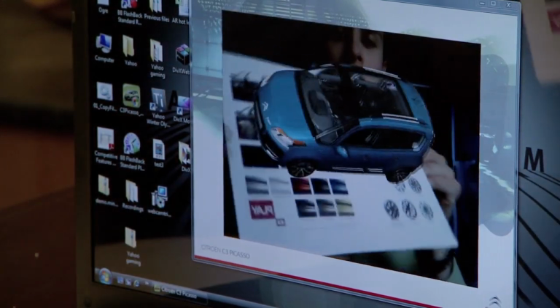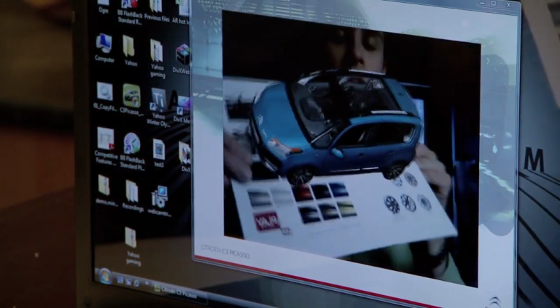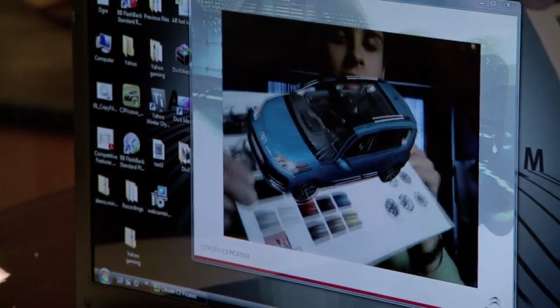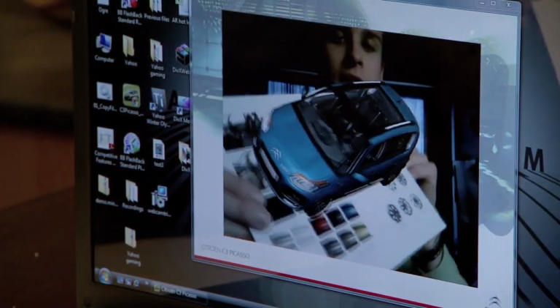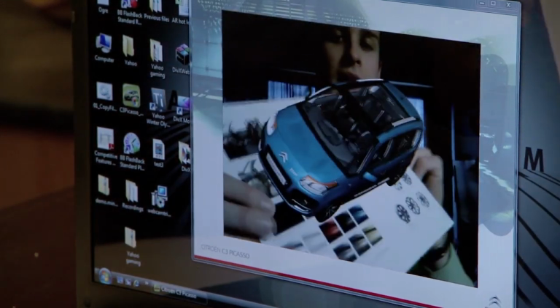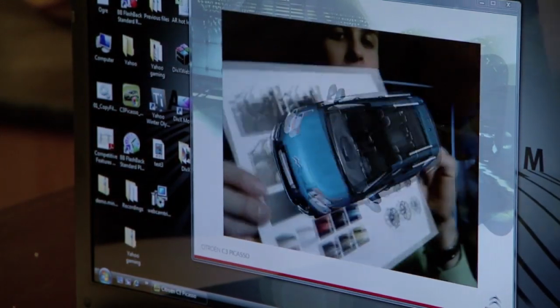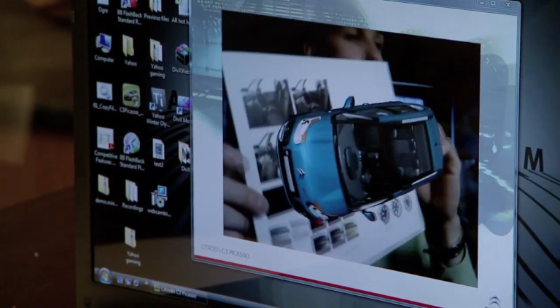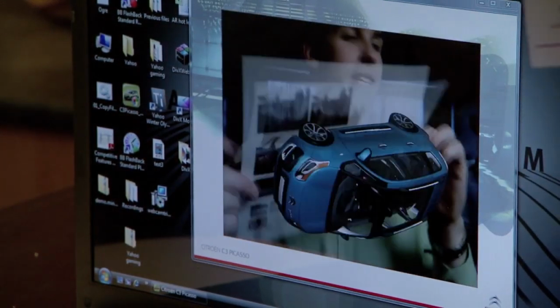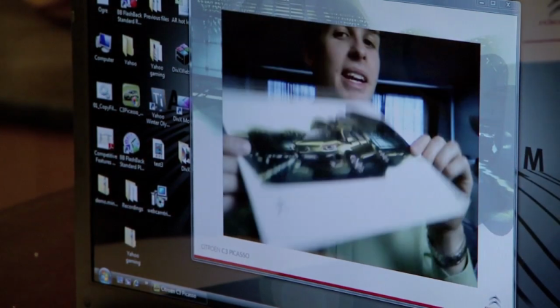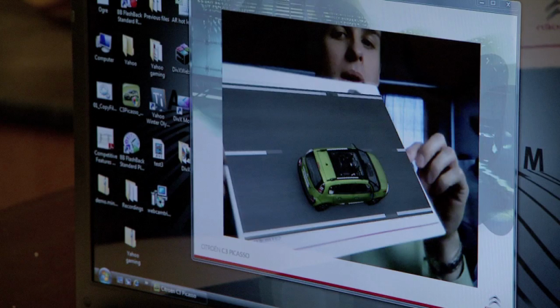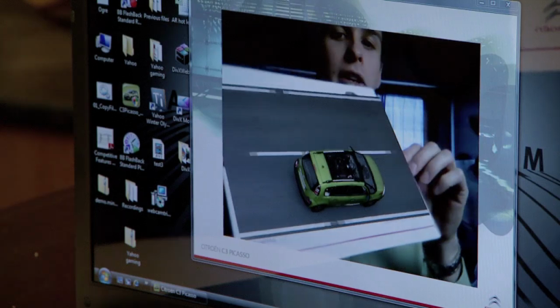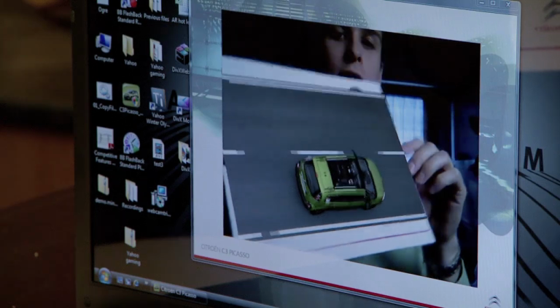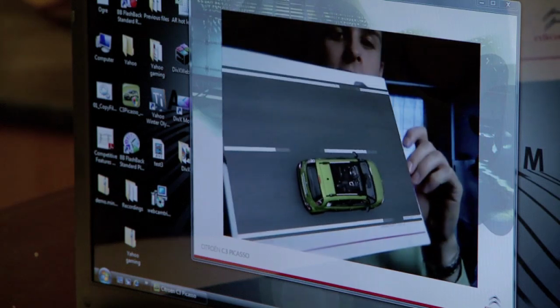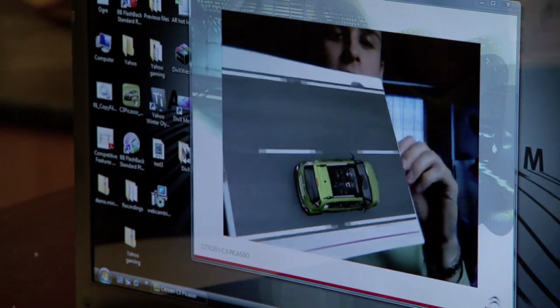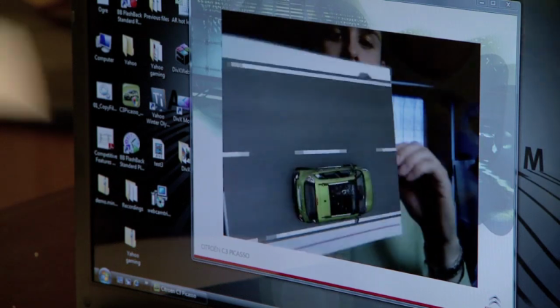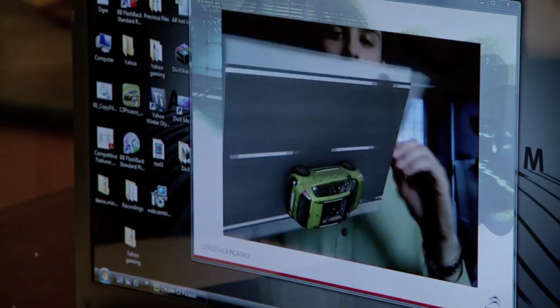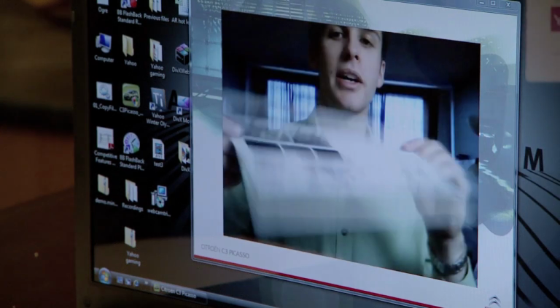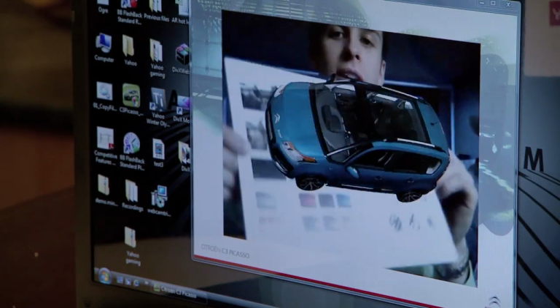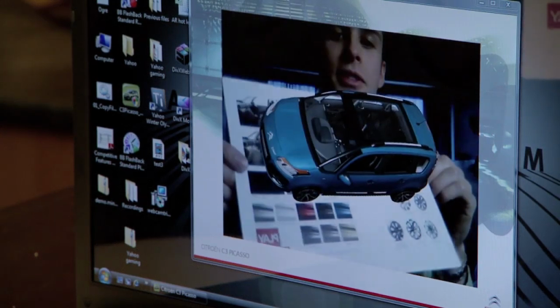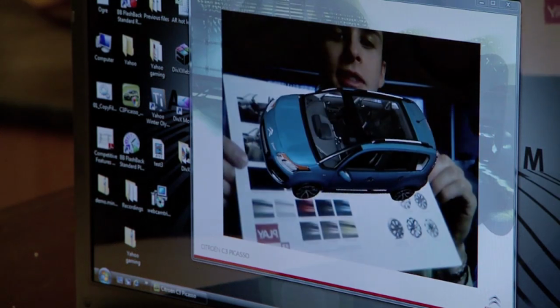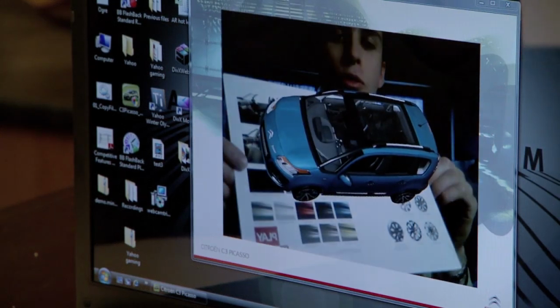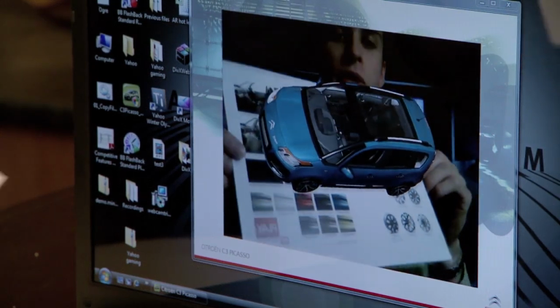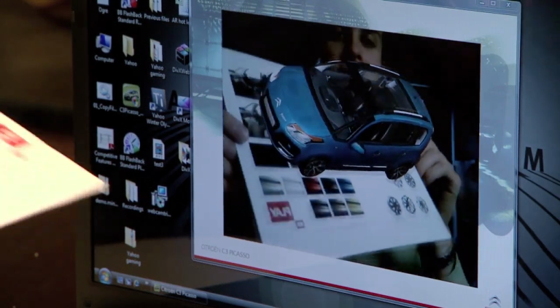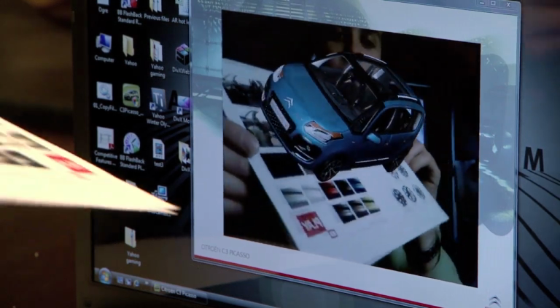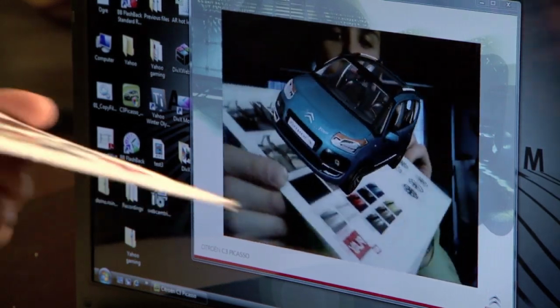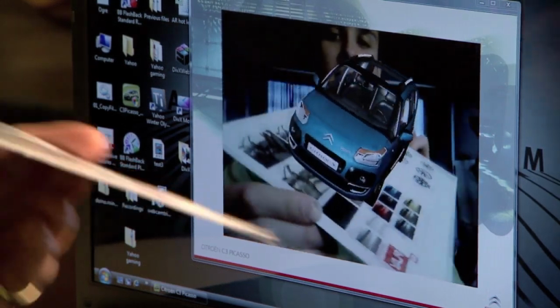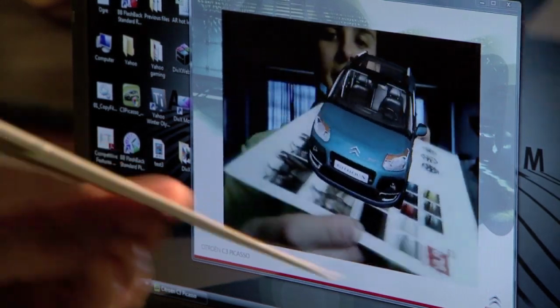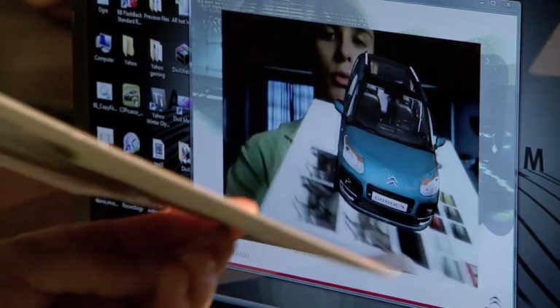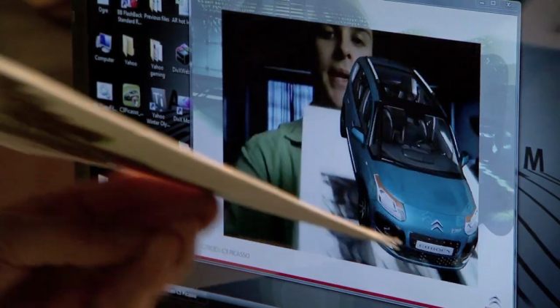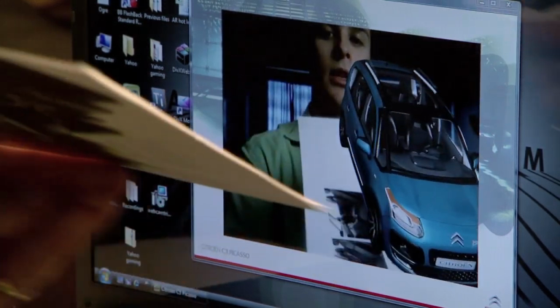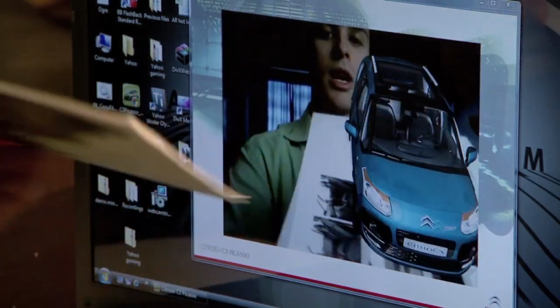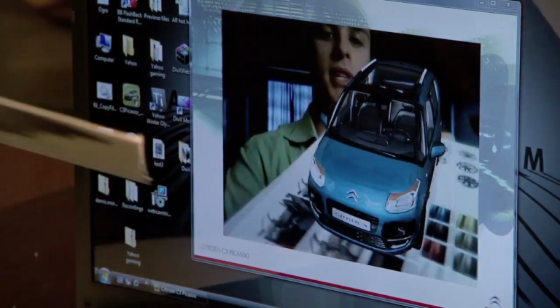We don't need any barcodes or QR codes — real images, real objects.